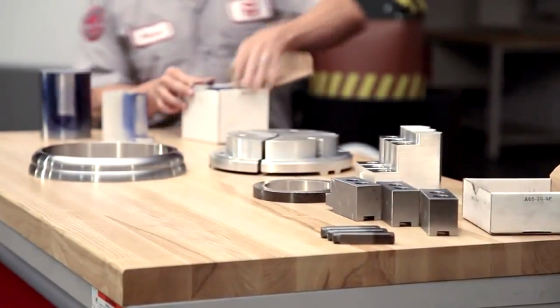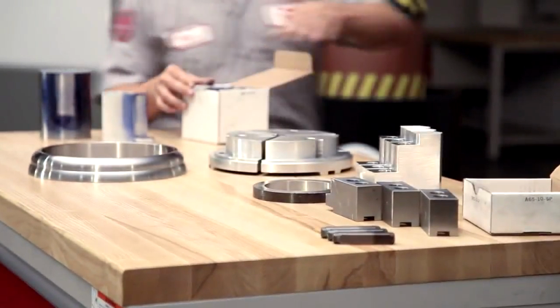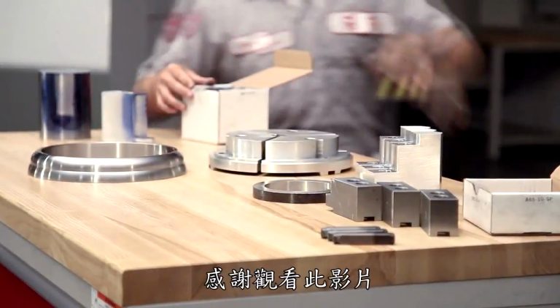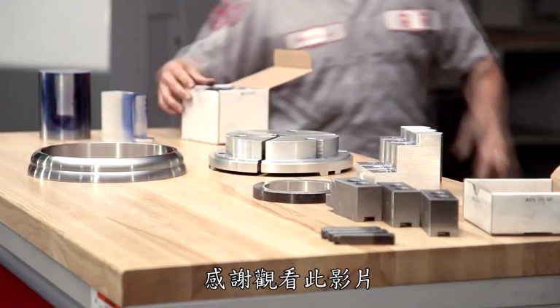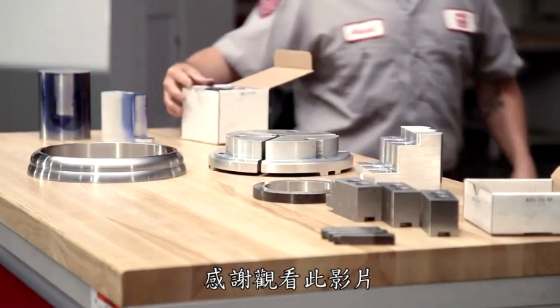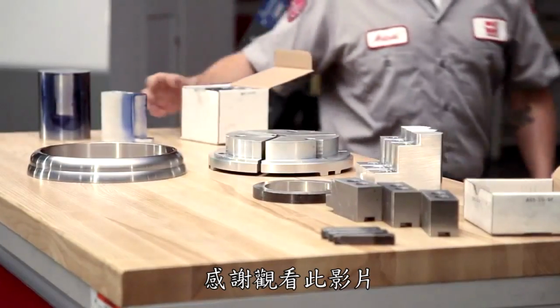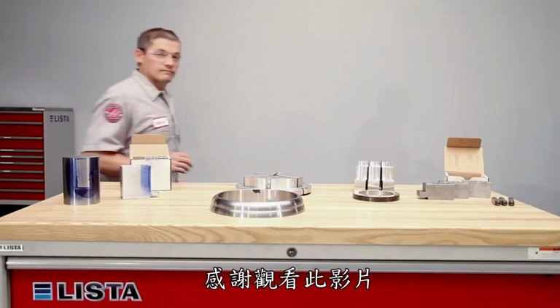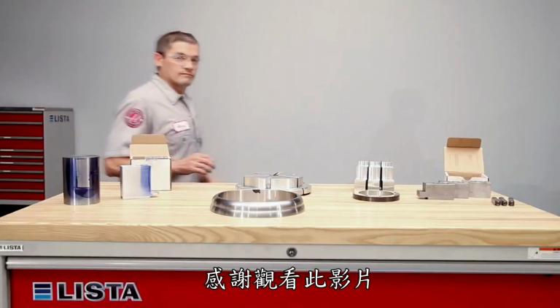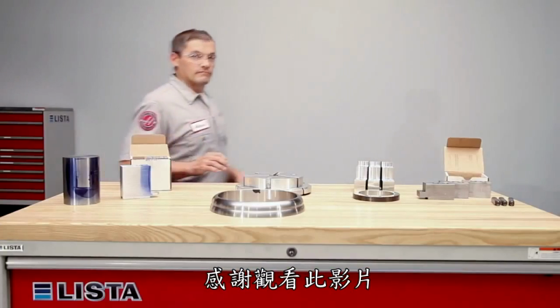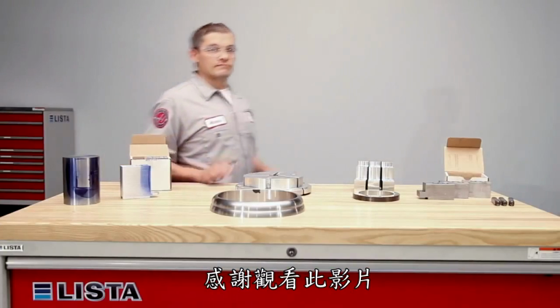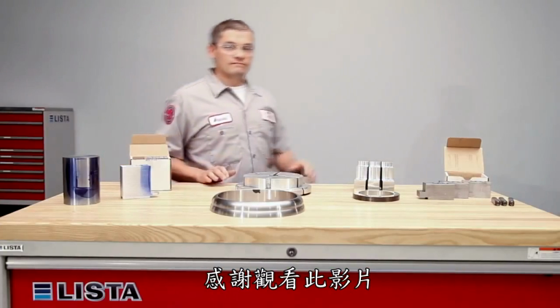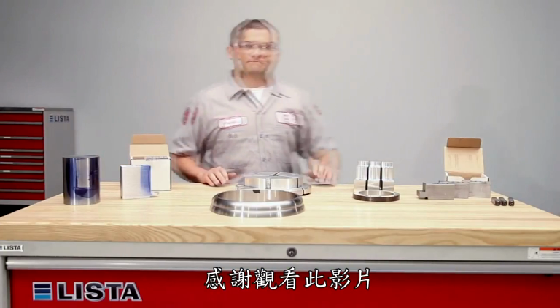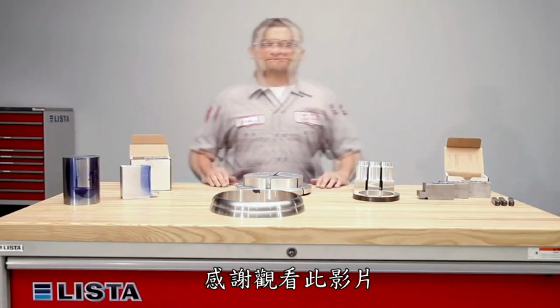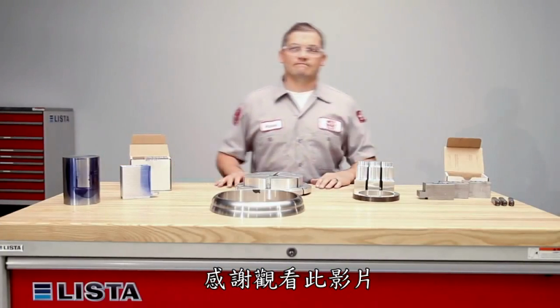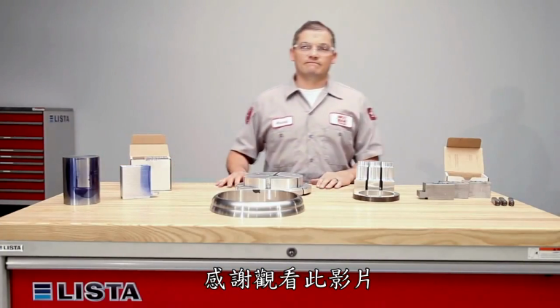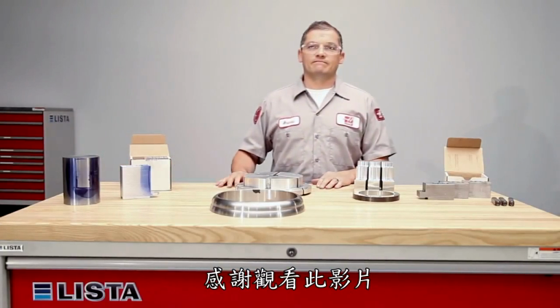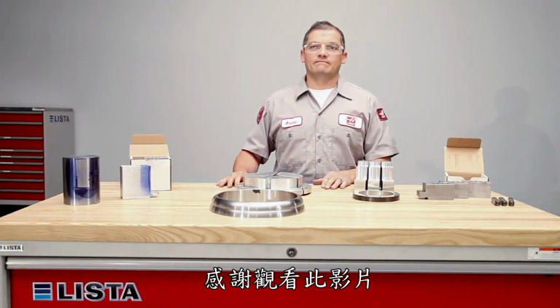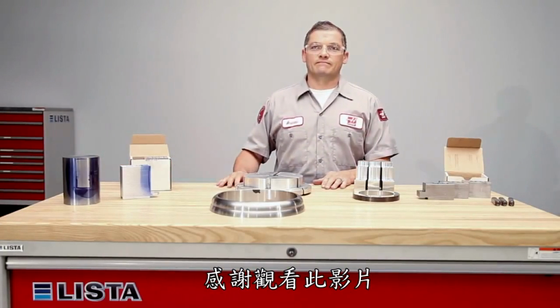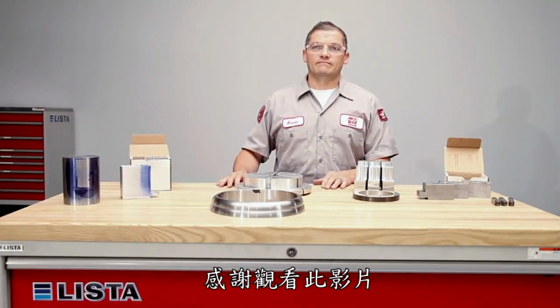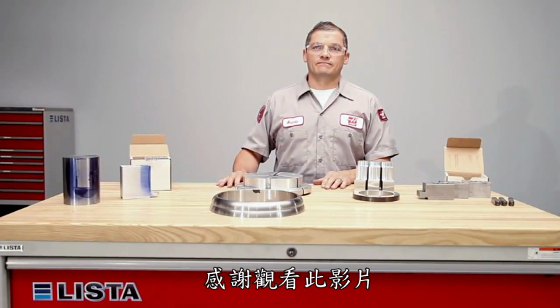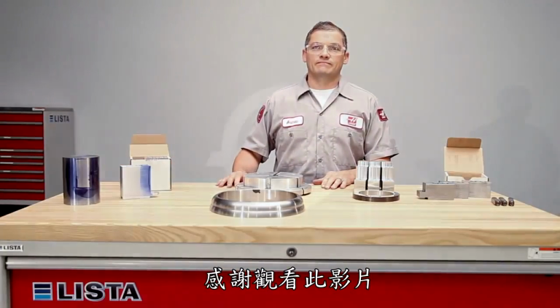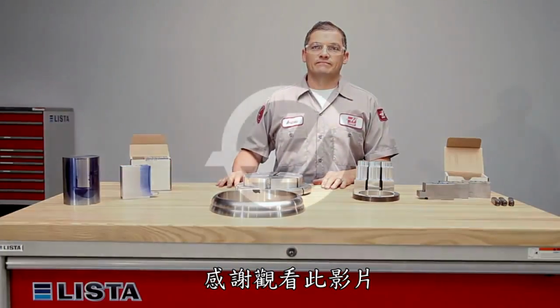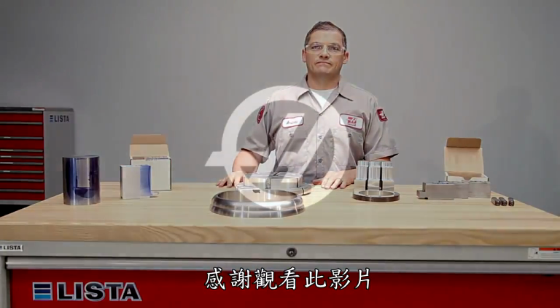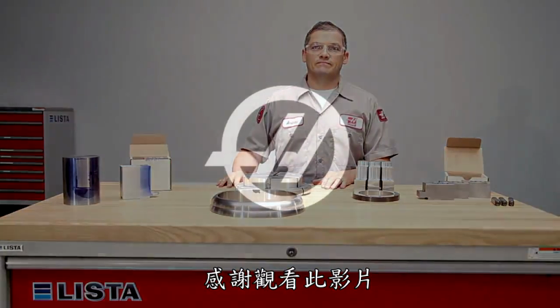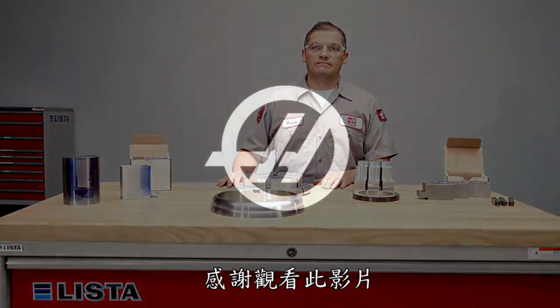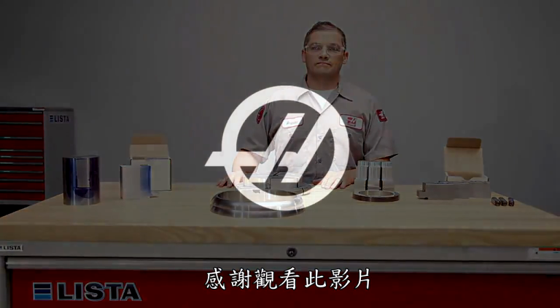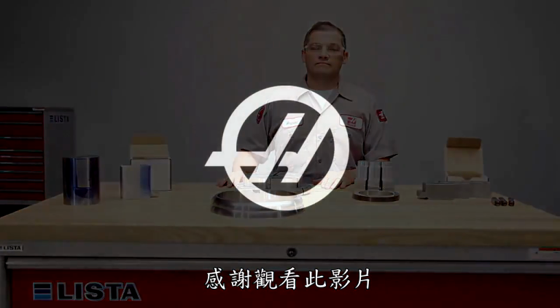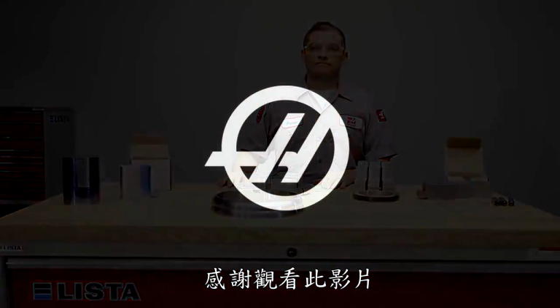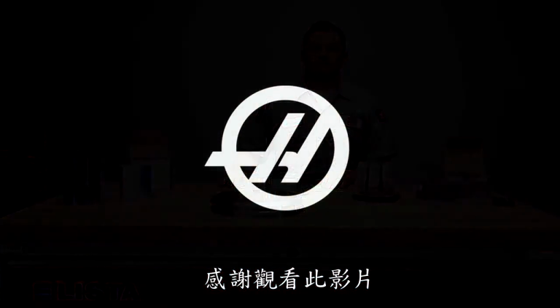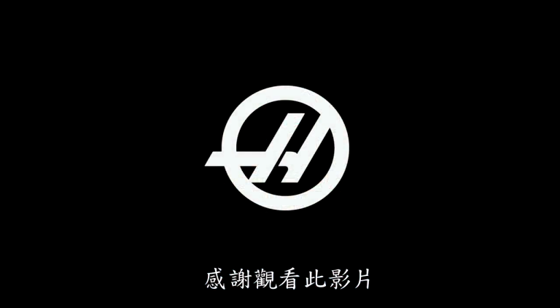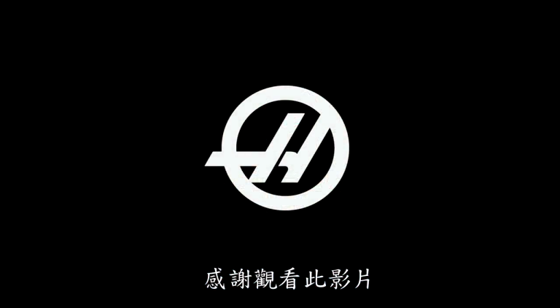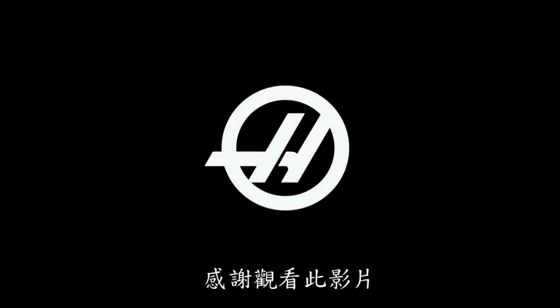Thanks for watching this video and stay tuned for additional episodes covering other machining fundamentals.